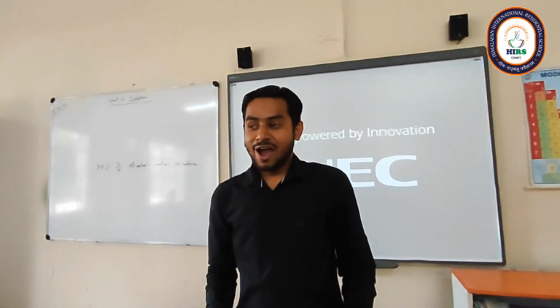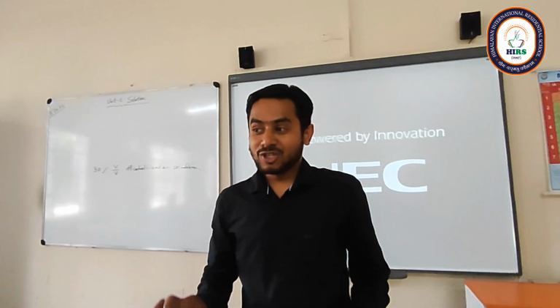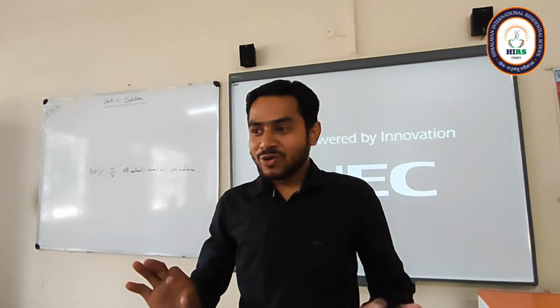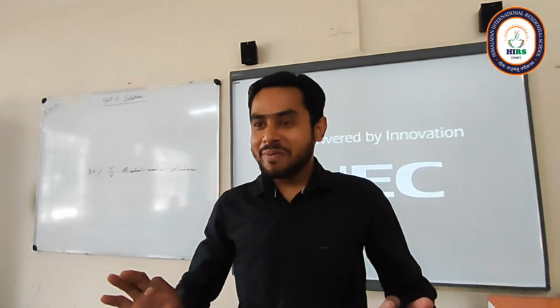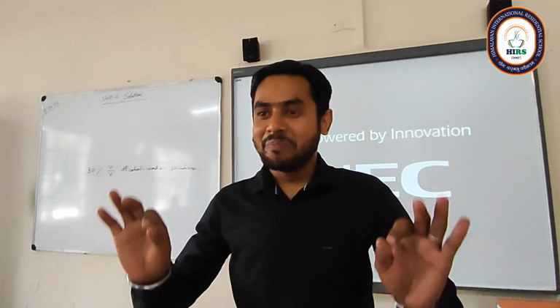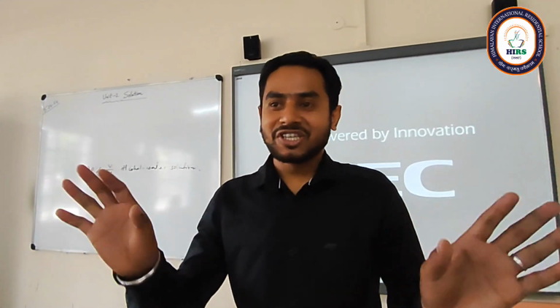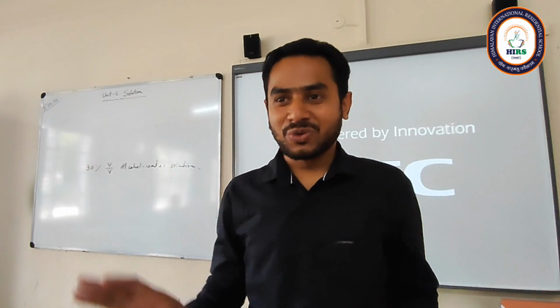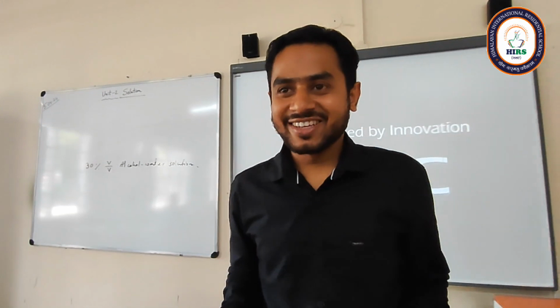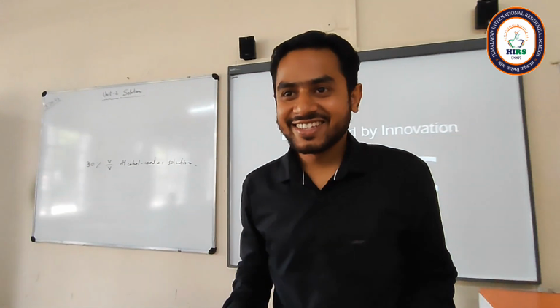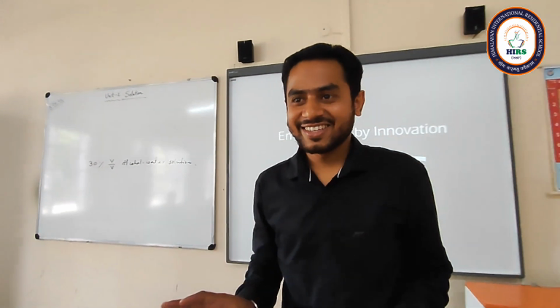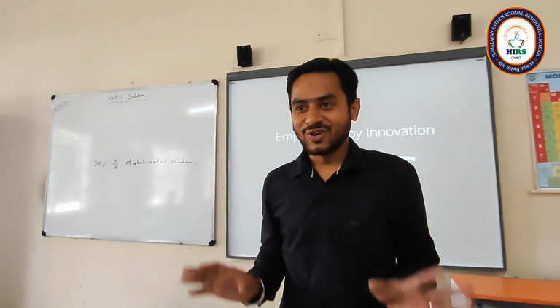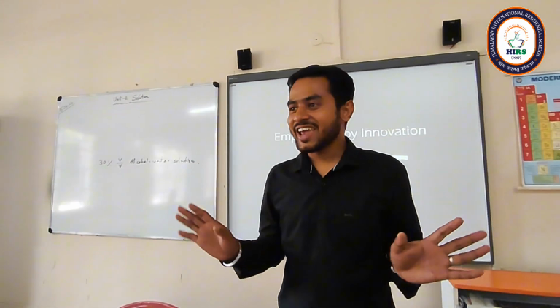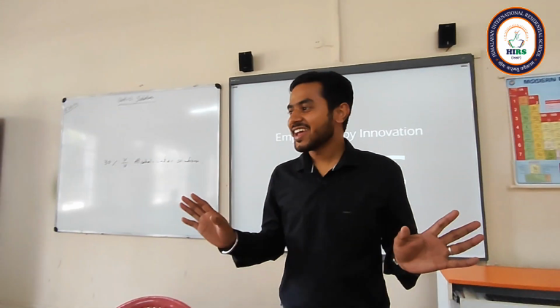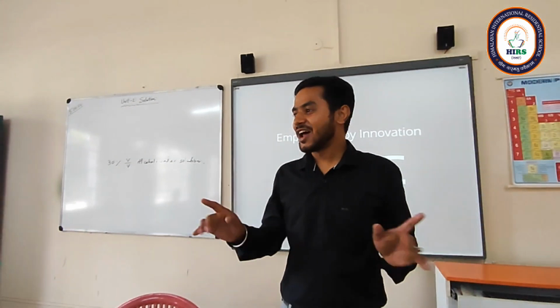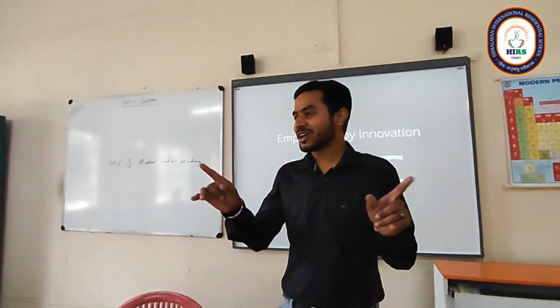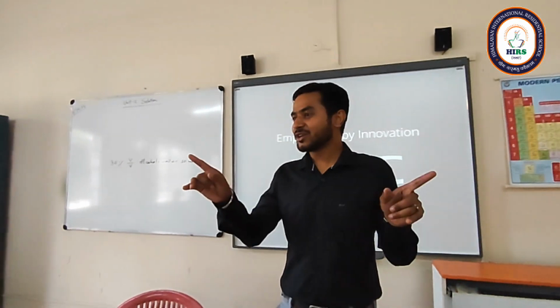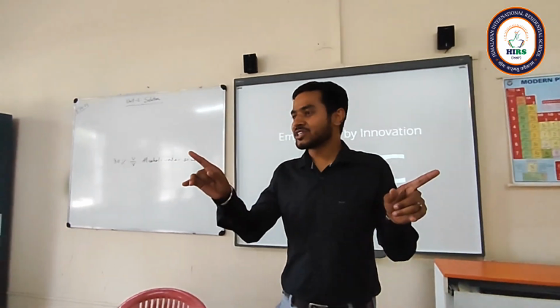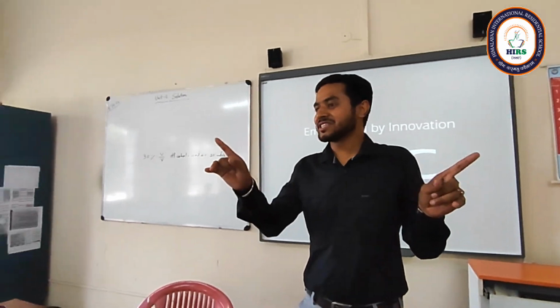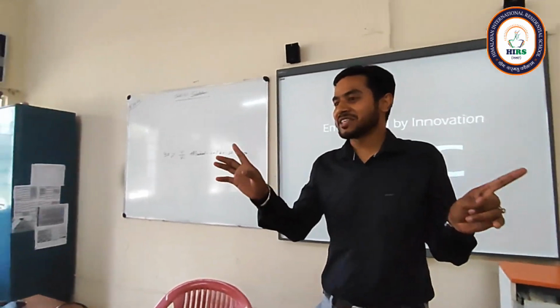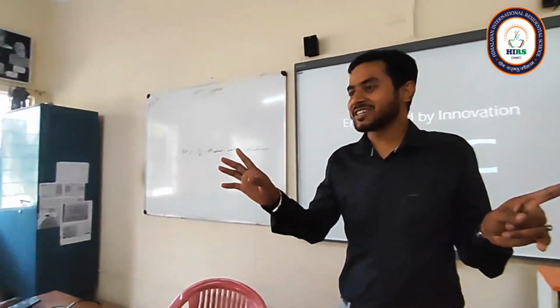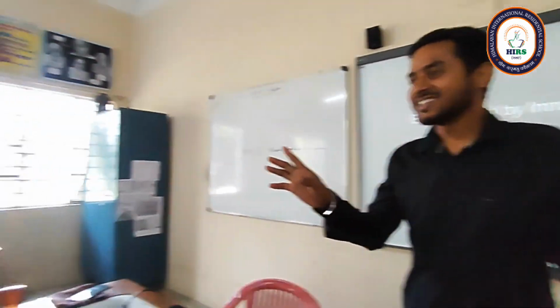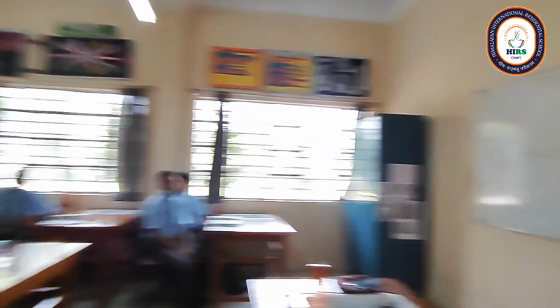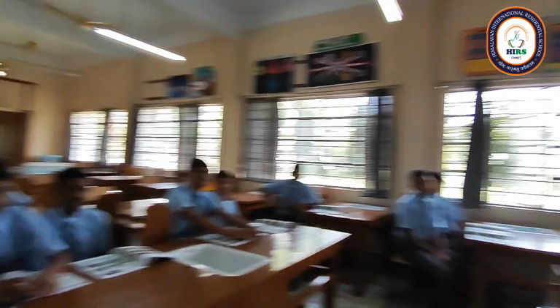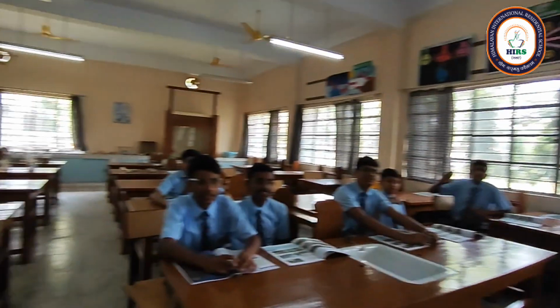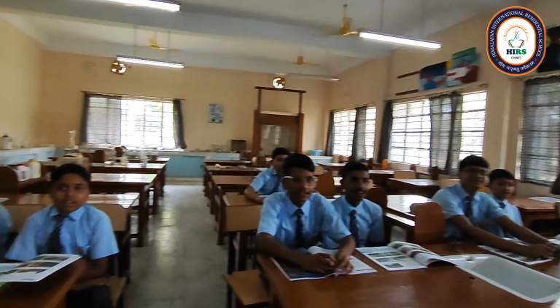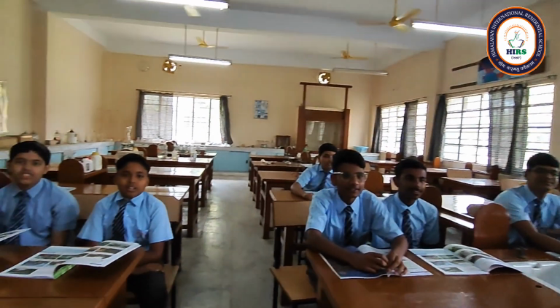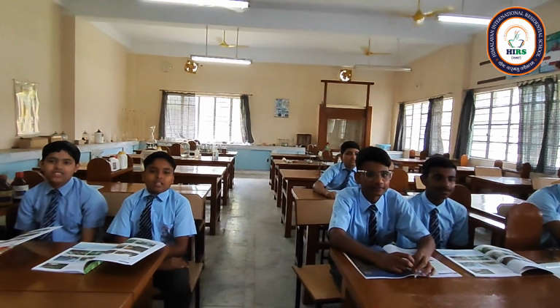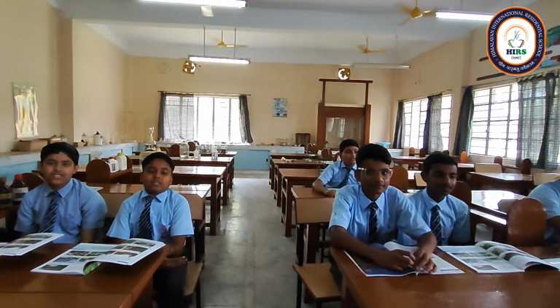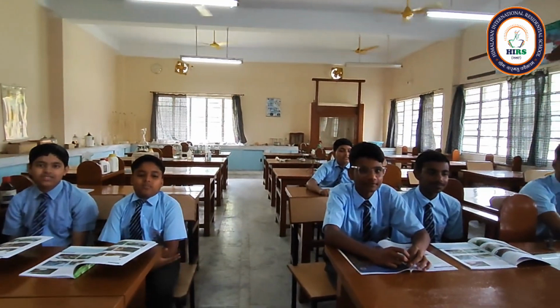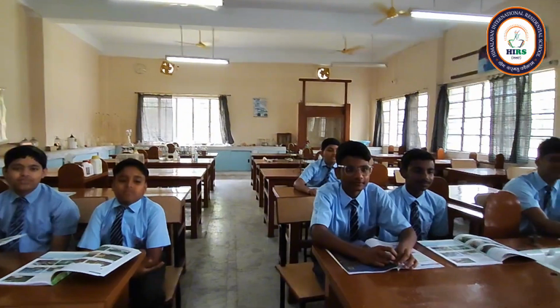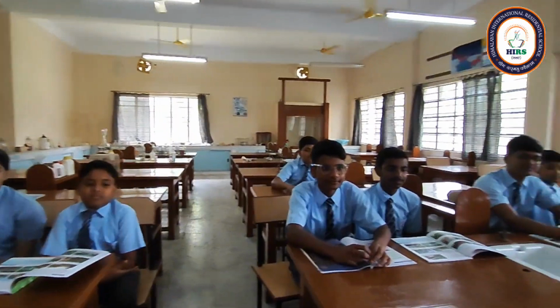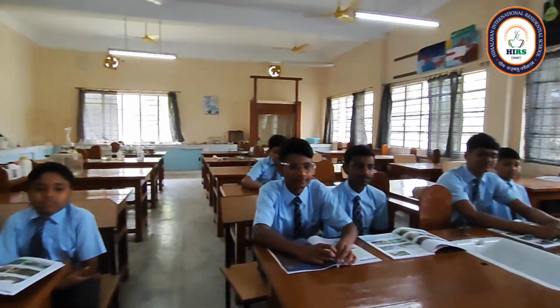I will show you magic today. Okay, are you ready to see this magic? Yes, sir. Okay, let's start.